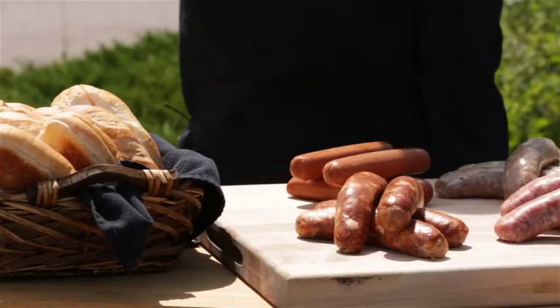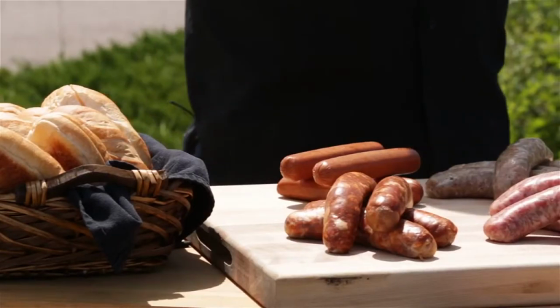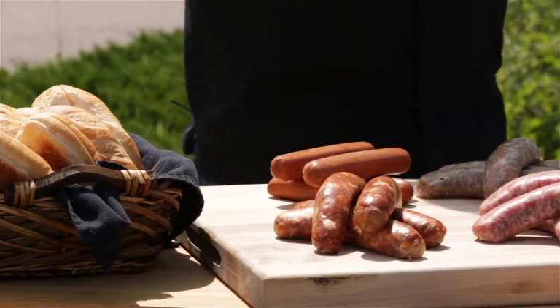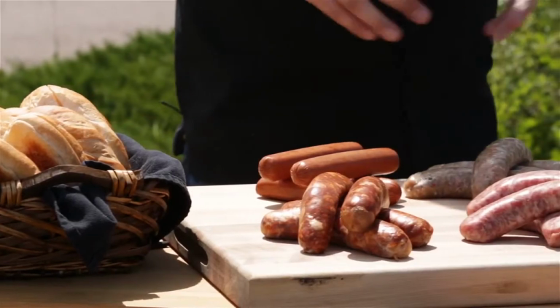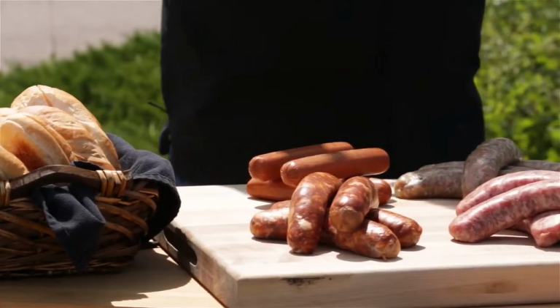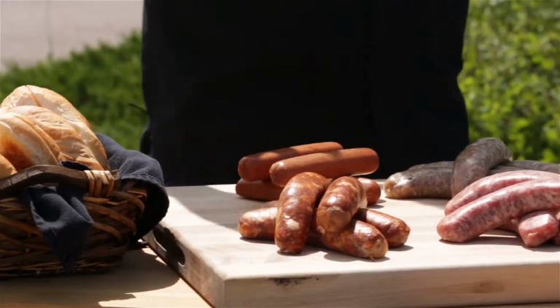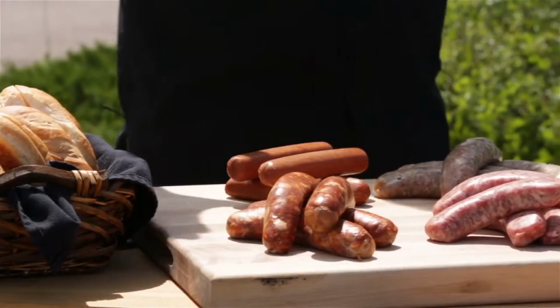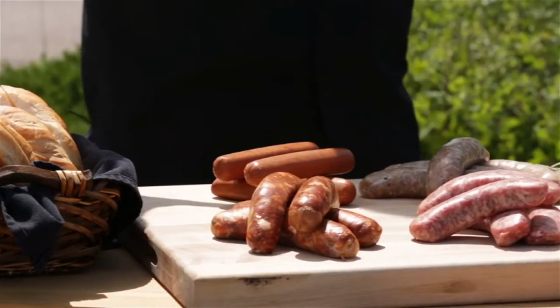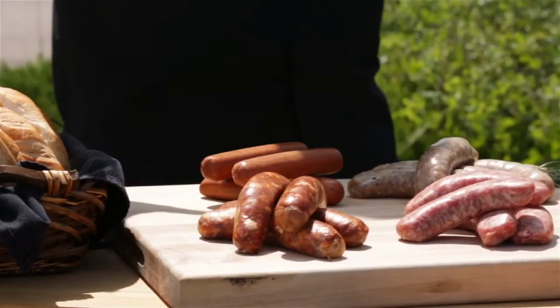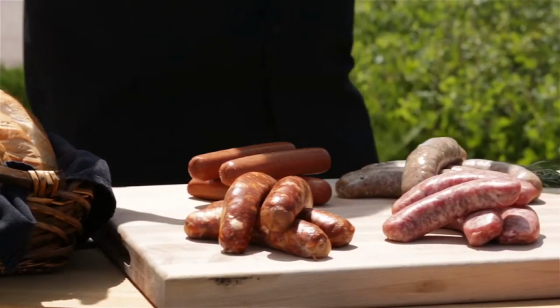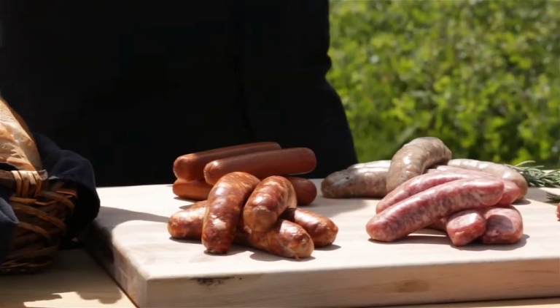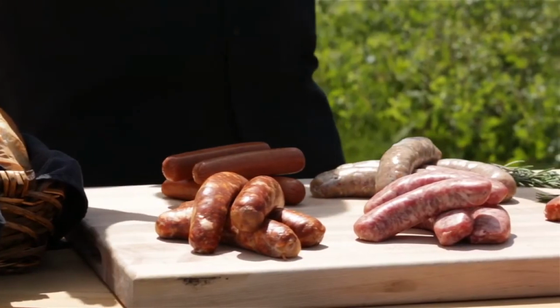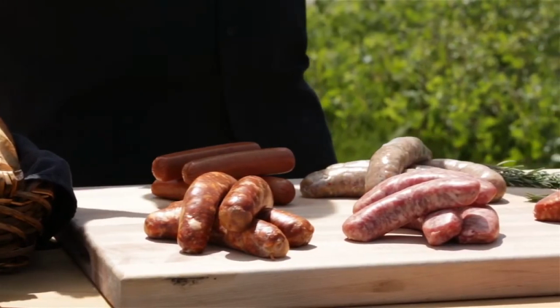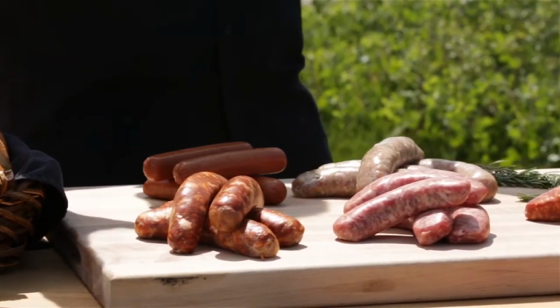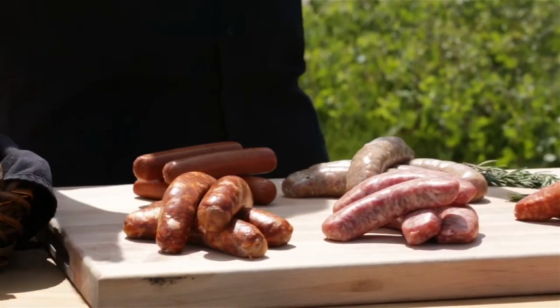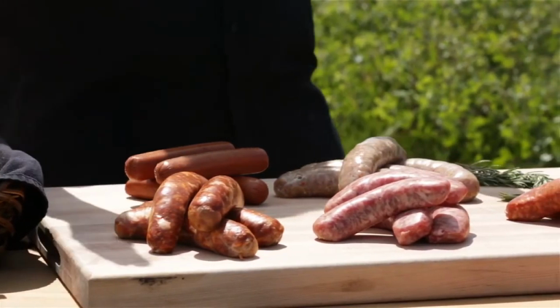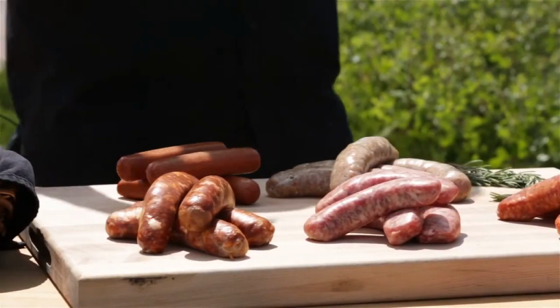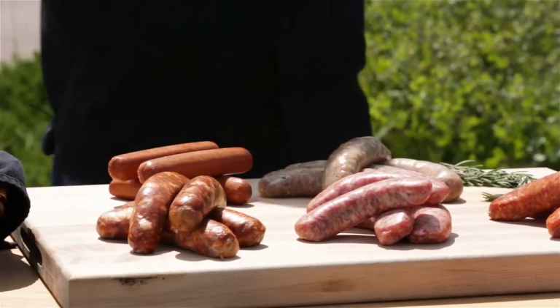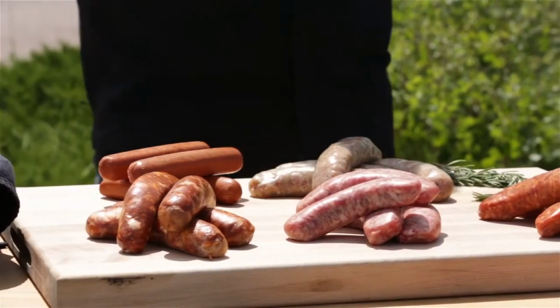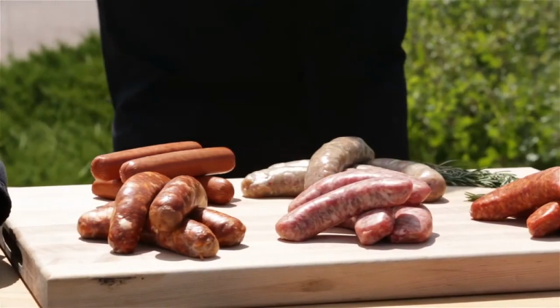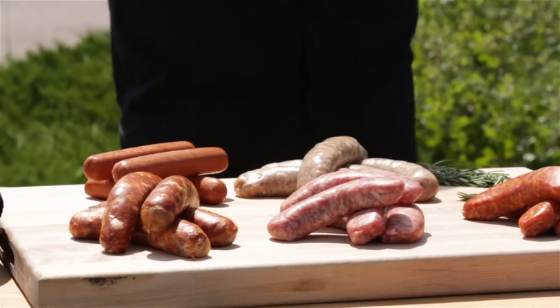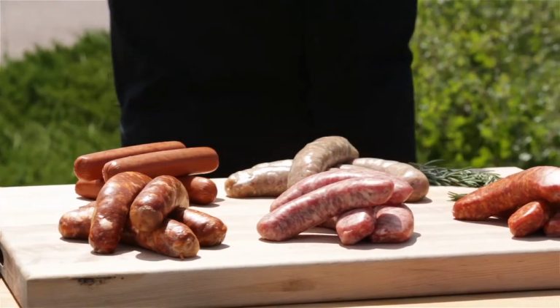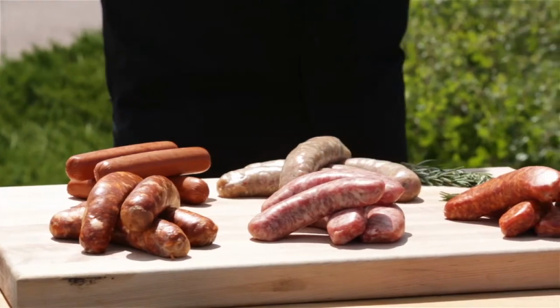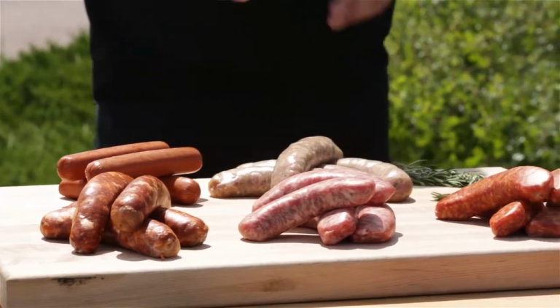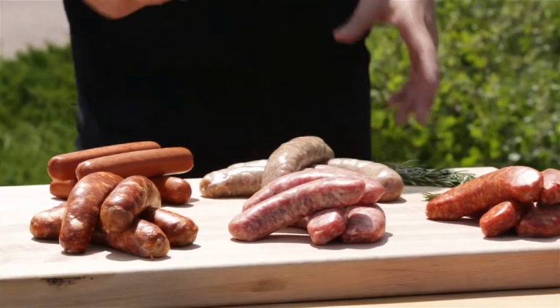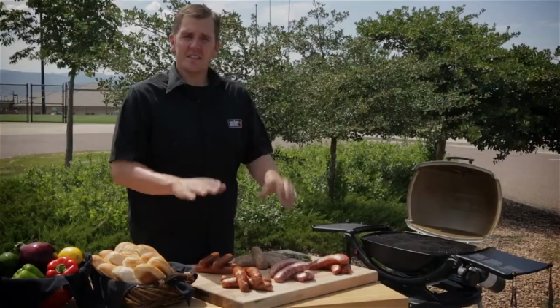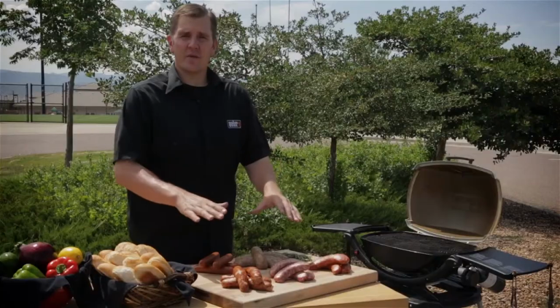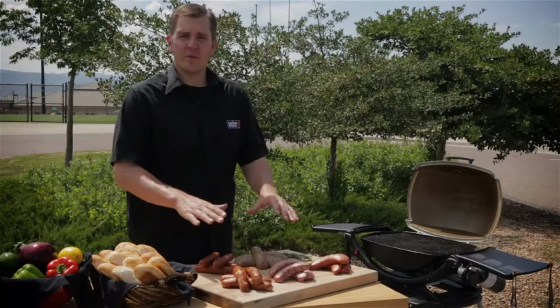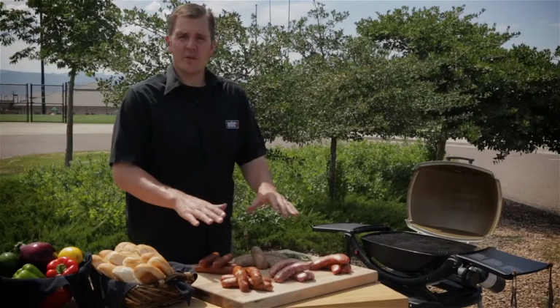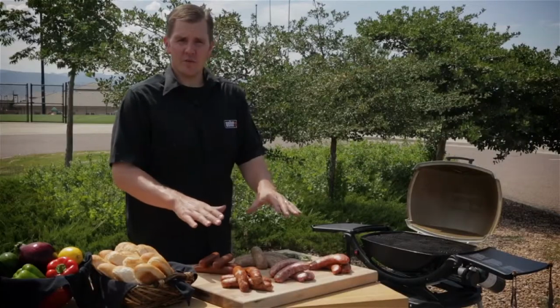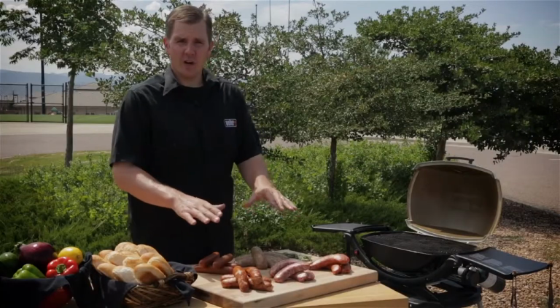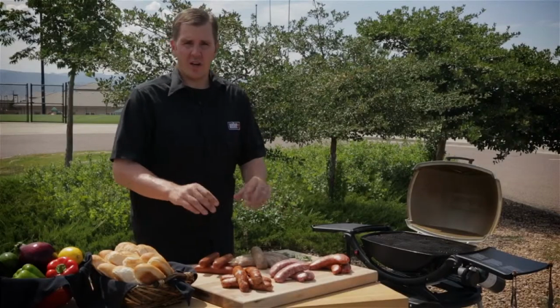Let's talk about our sausage. There are two types that you can use: pre-cooked and raw. Today we're going to be using raw.